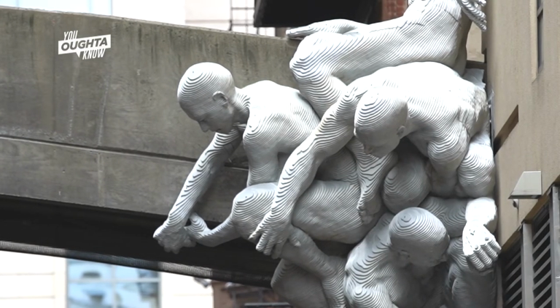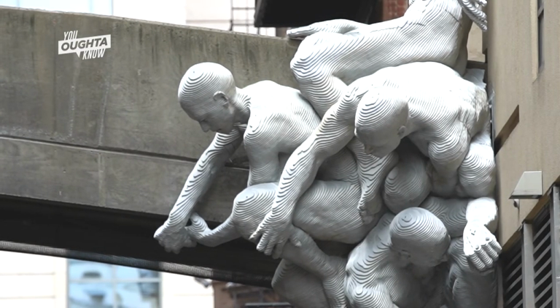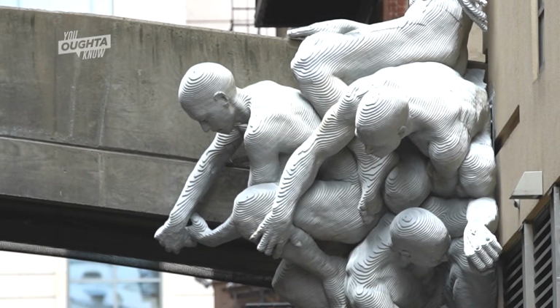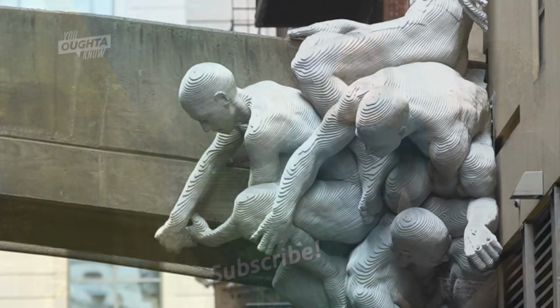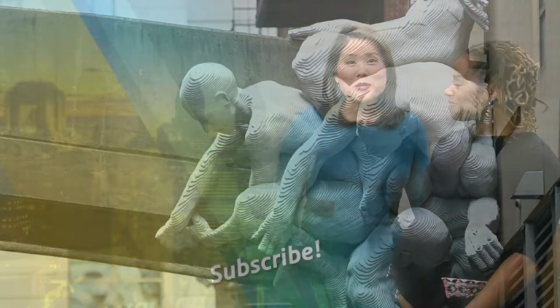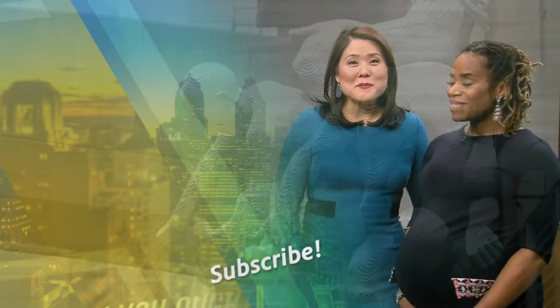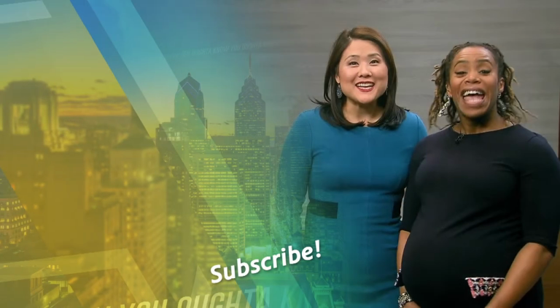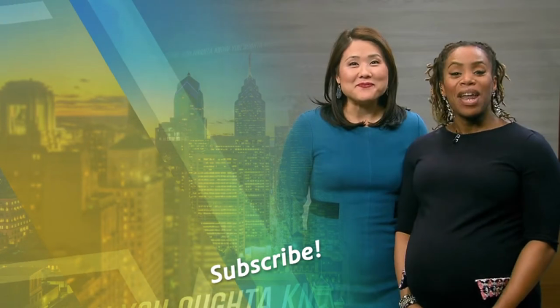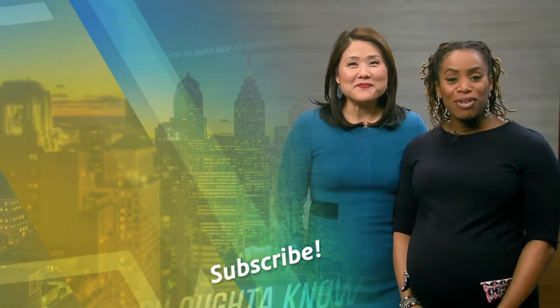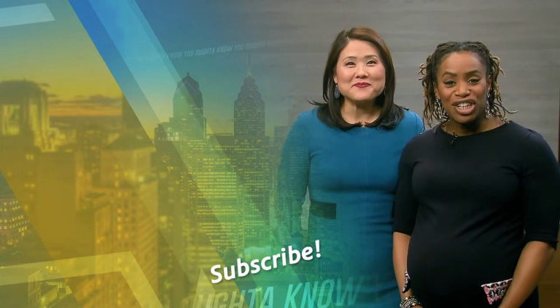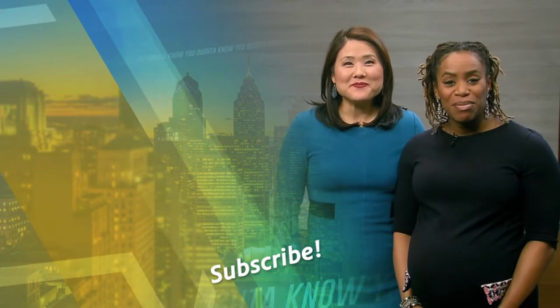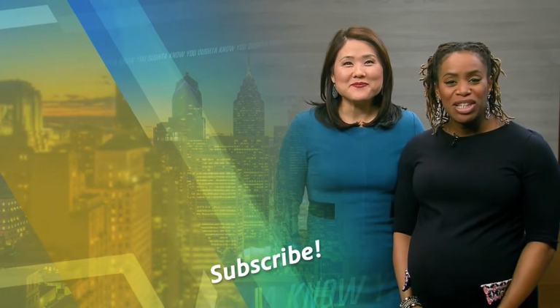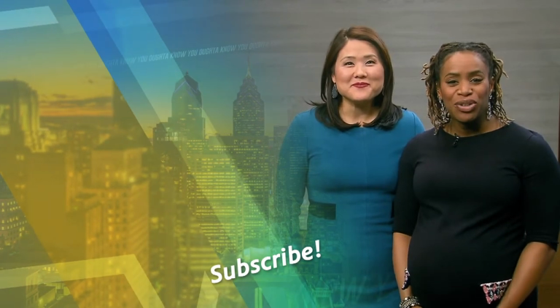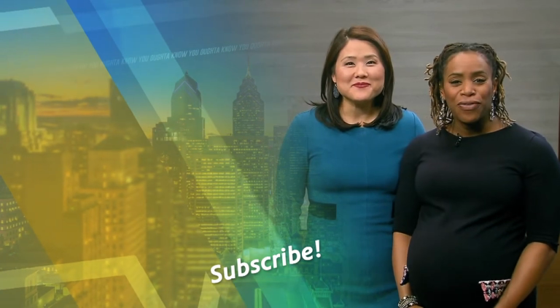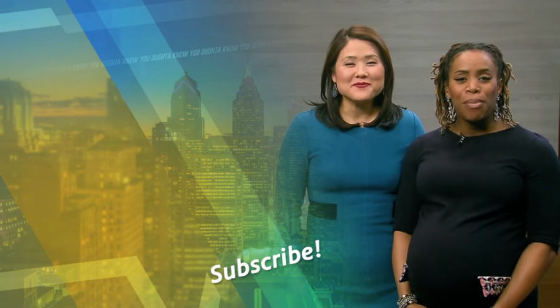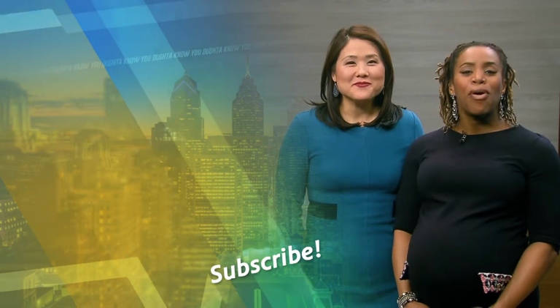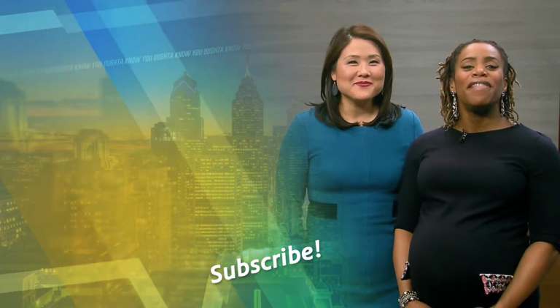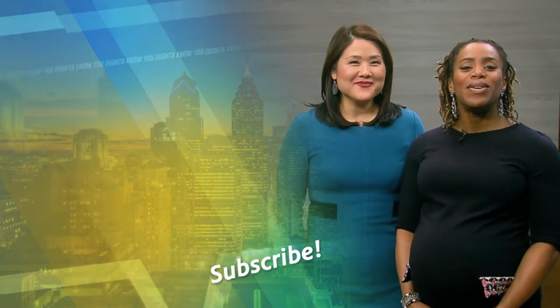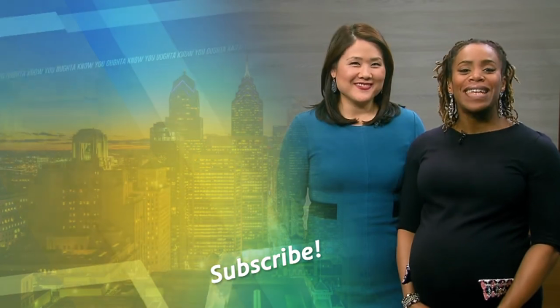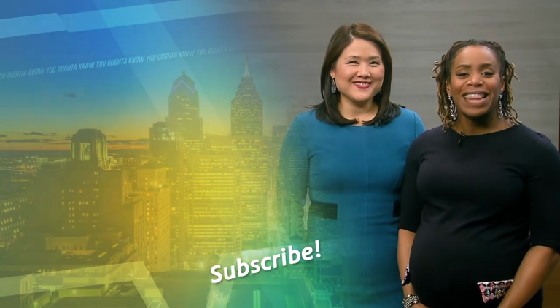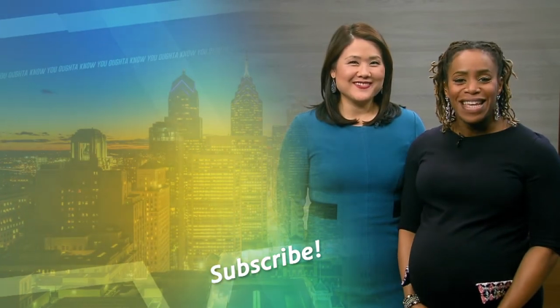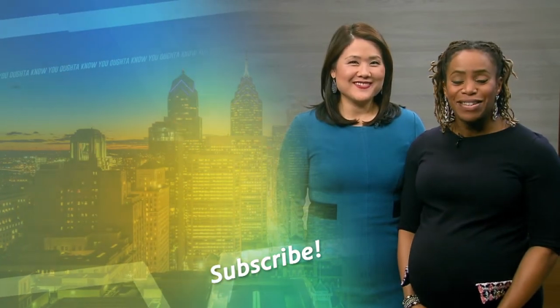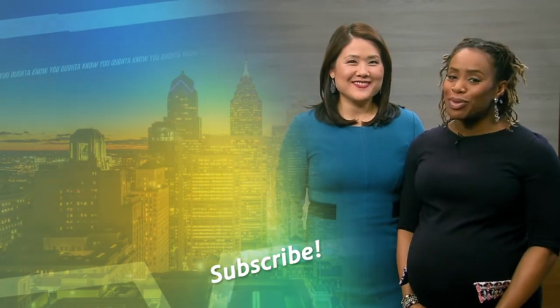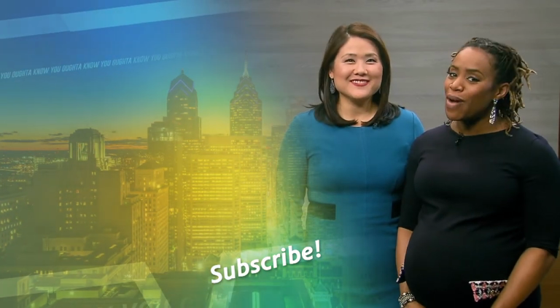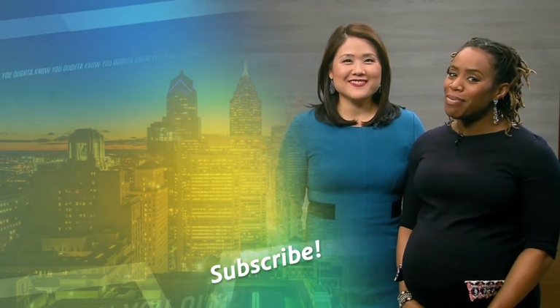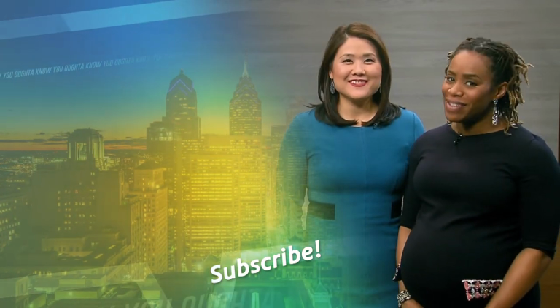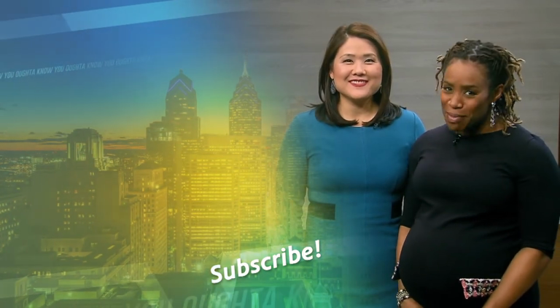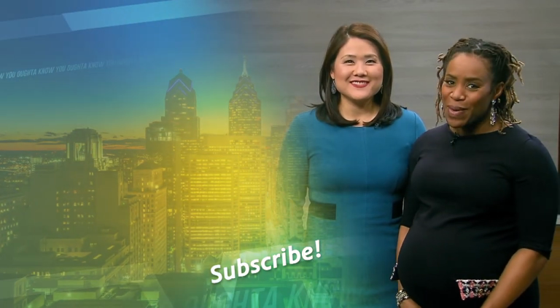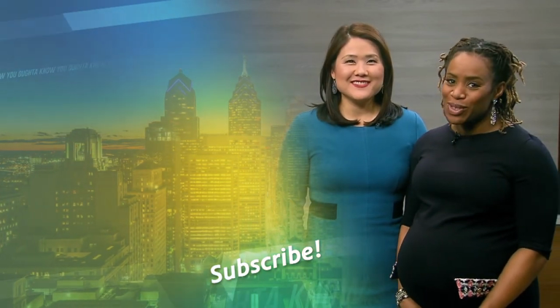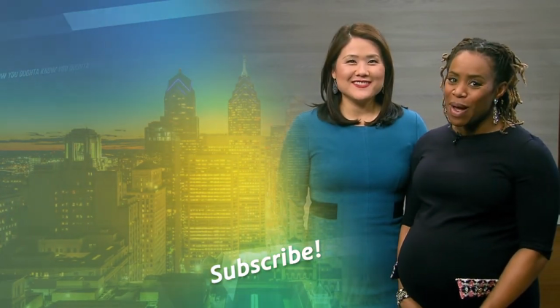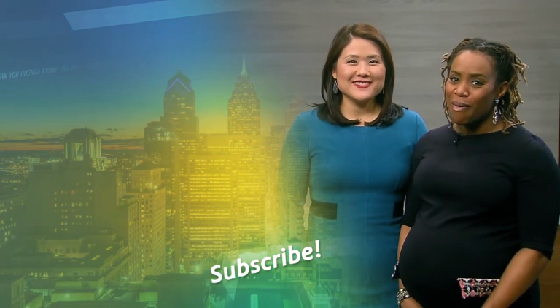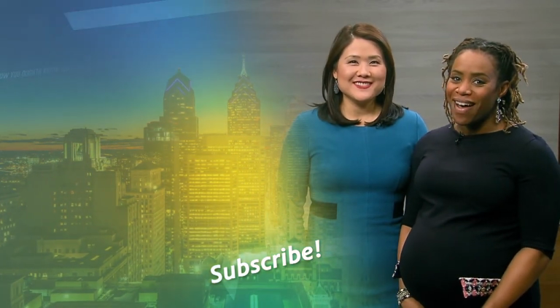Hi, I'm Shirley Min. And I'm Regina Mitchell. For more videos like this, subscribe to WHYY.